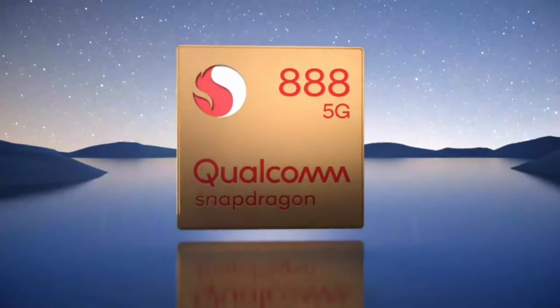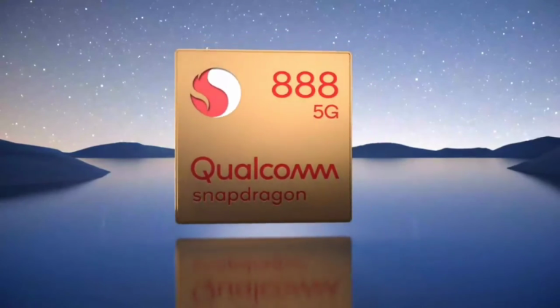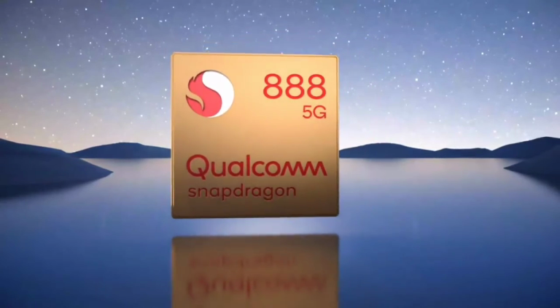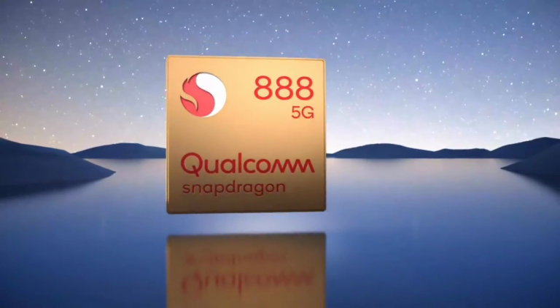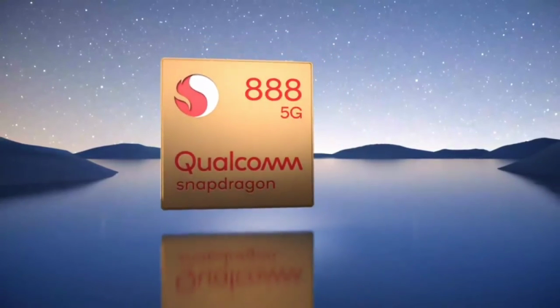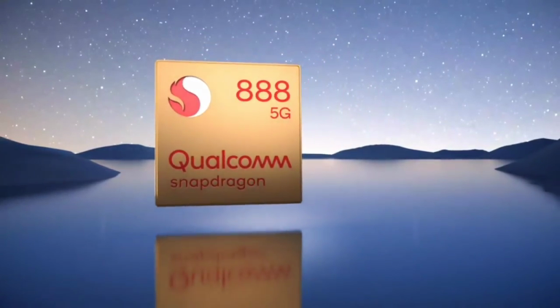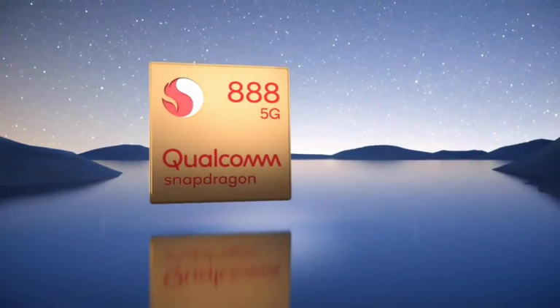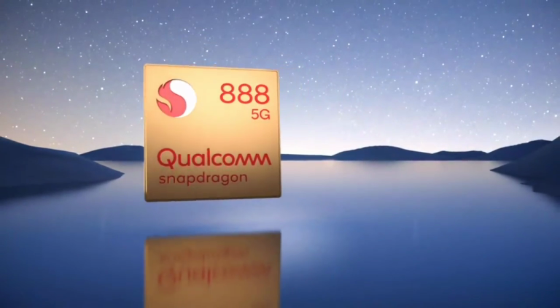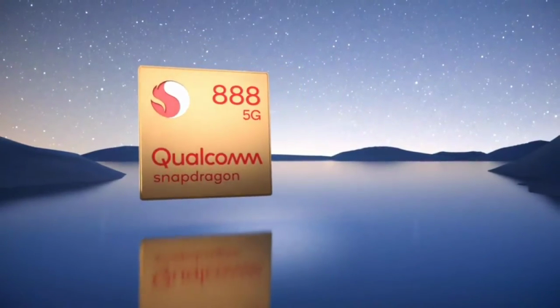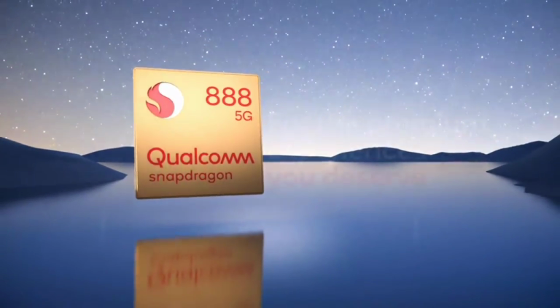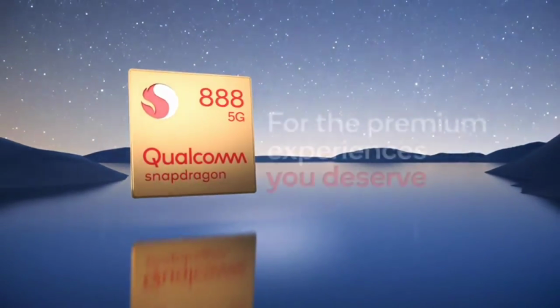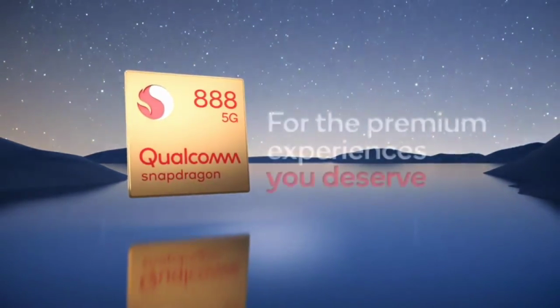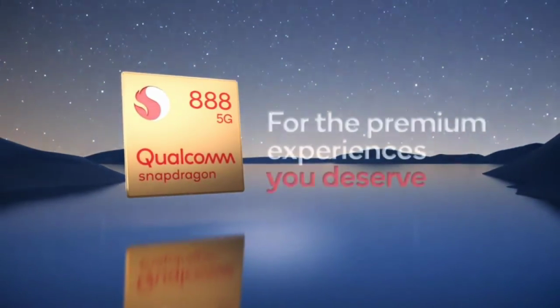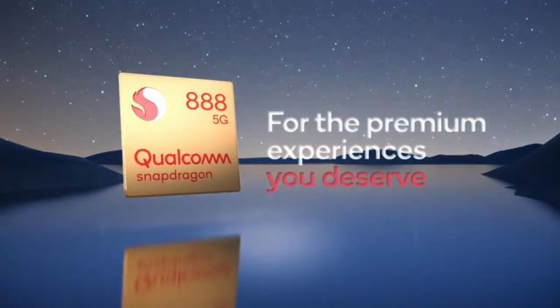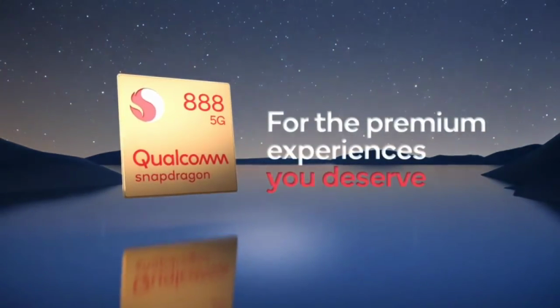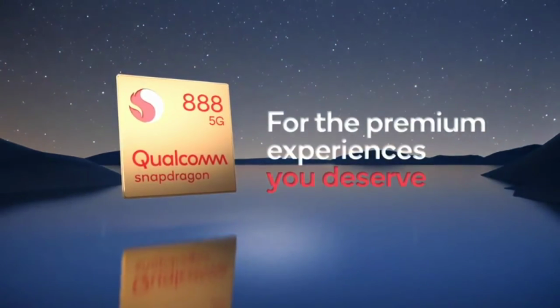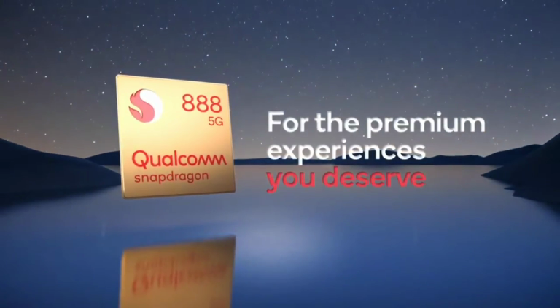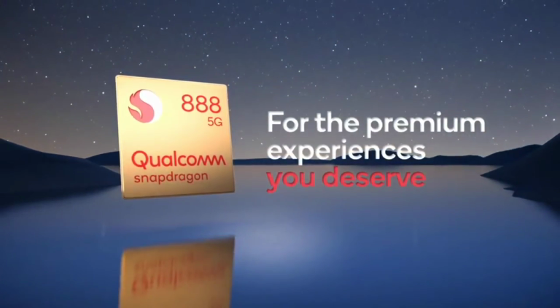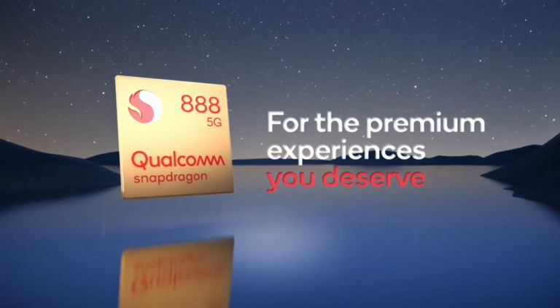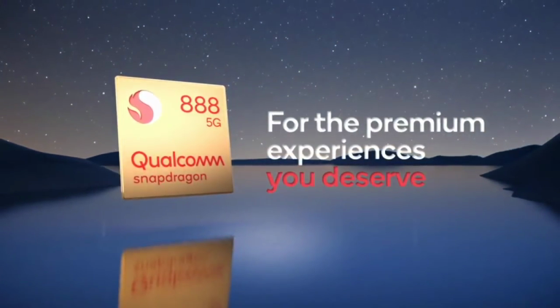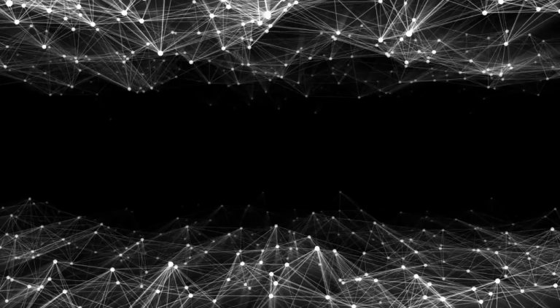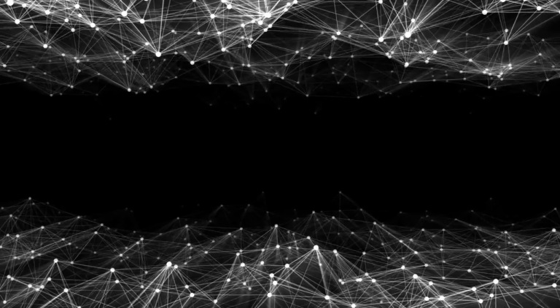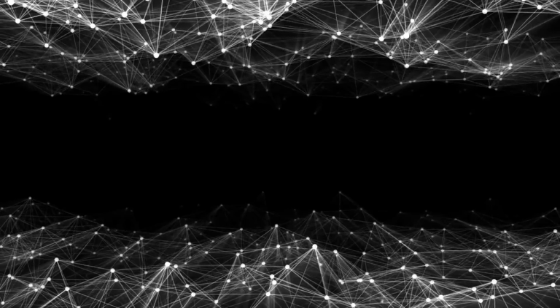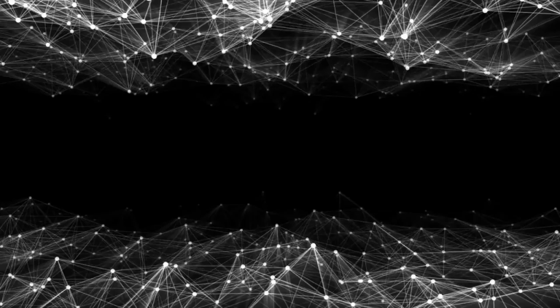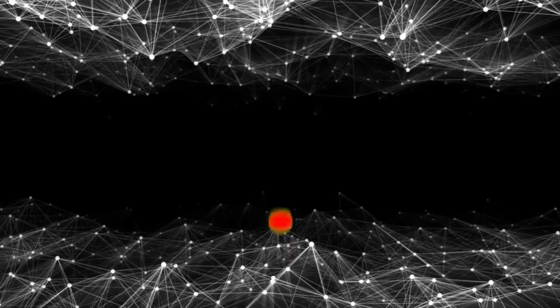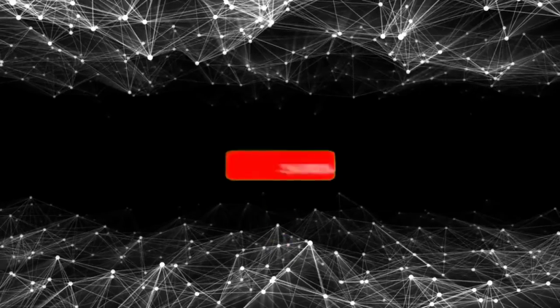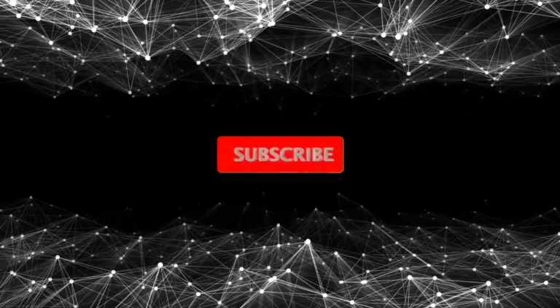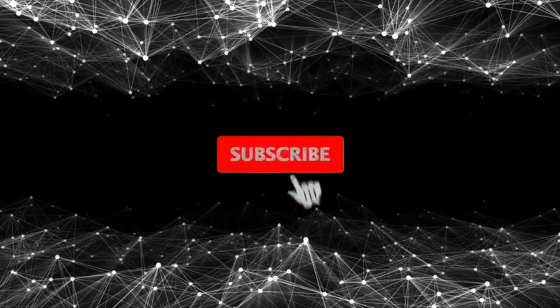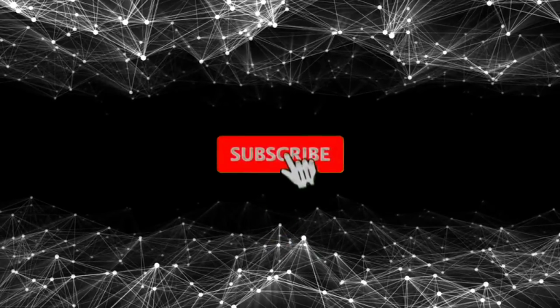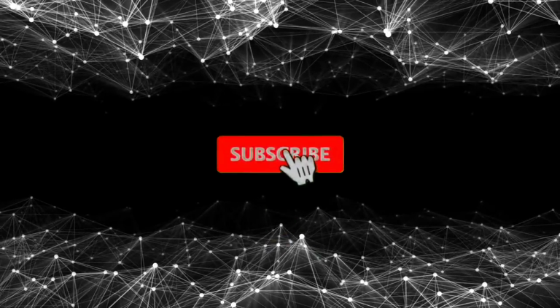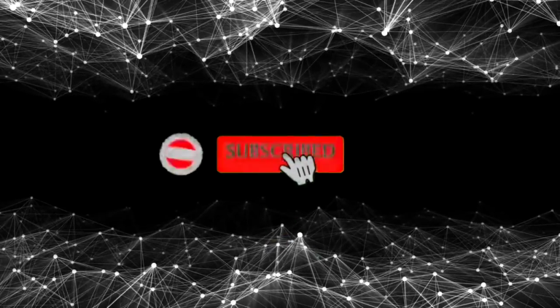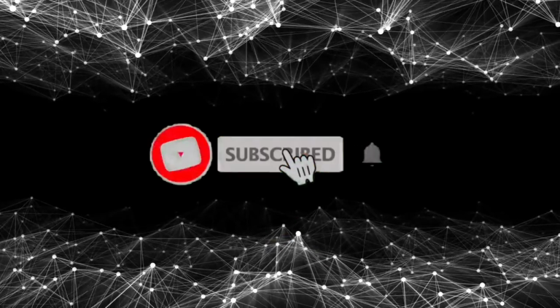Storage can be upgraded up to 12GB of RAM and 256GB. The battery is 4600mAh — we just hope it holds up.